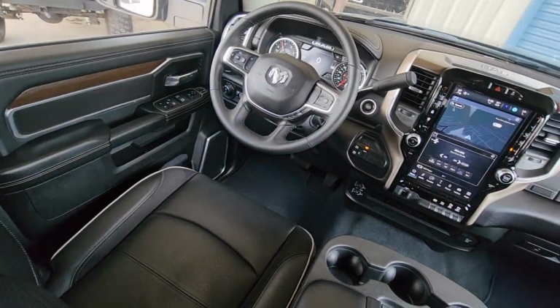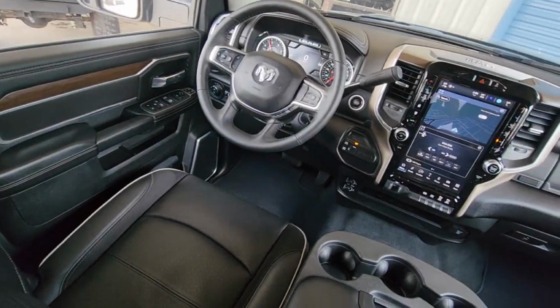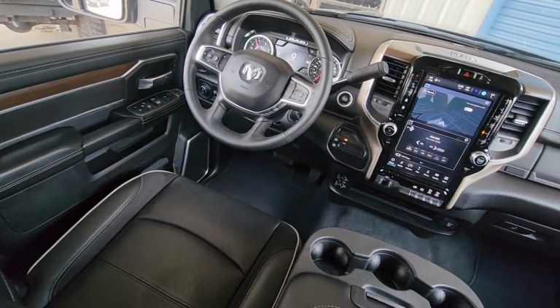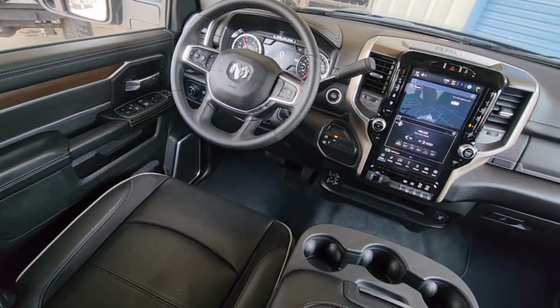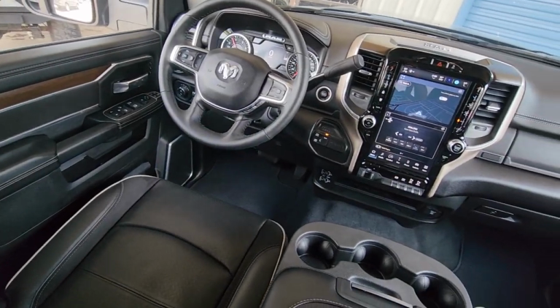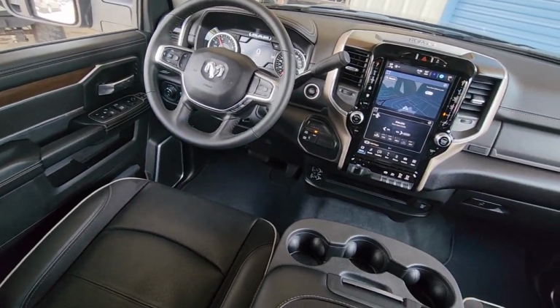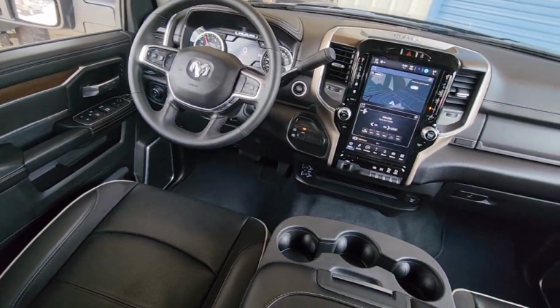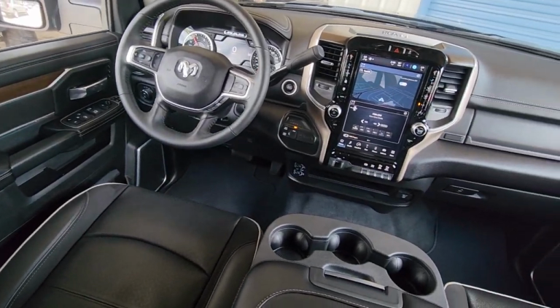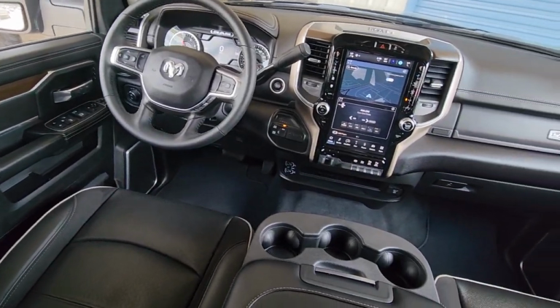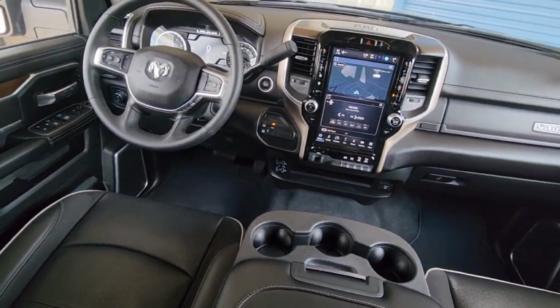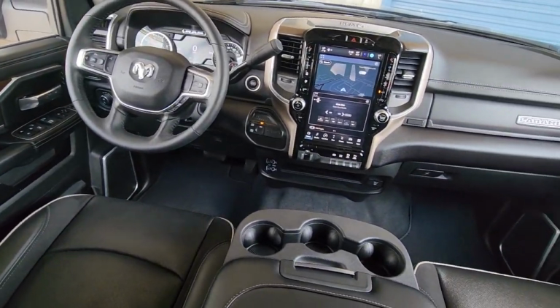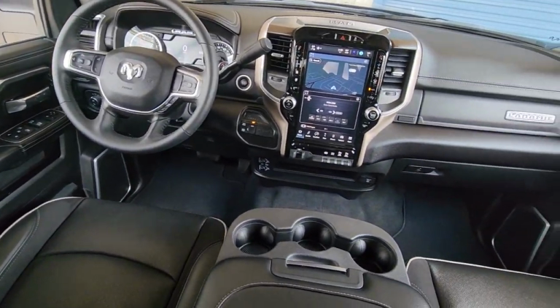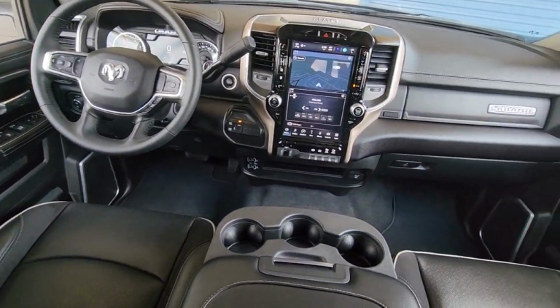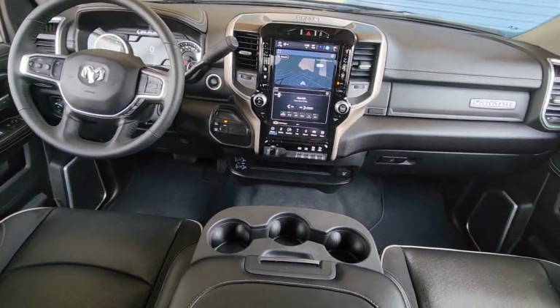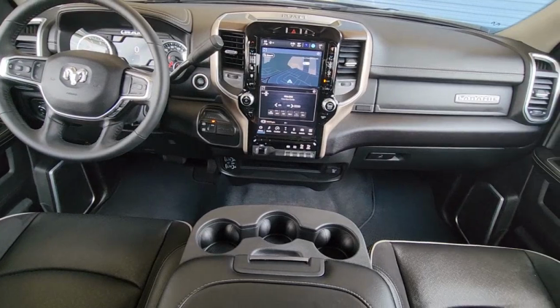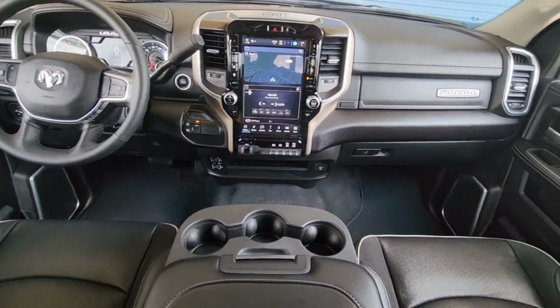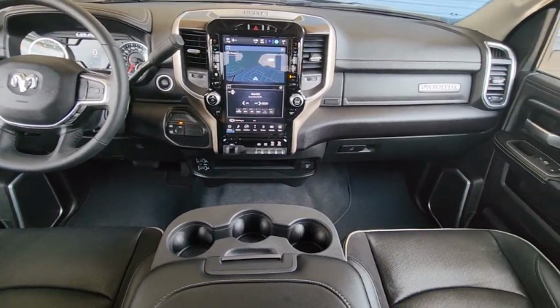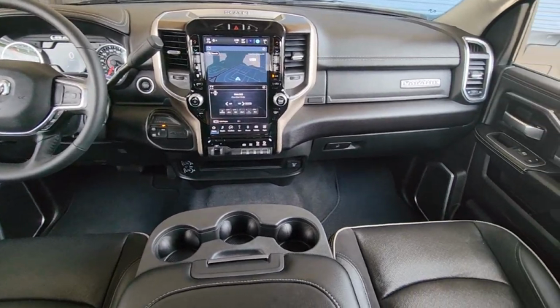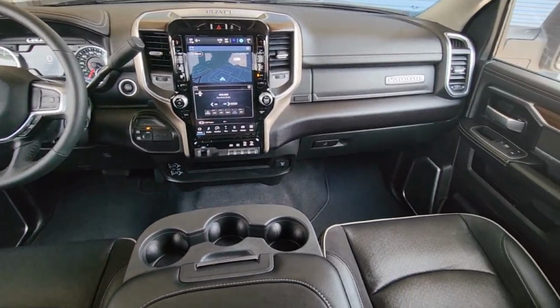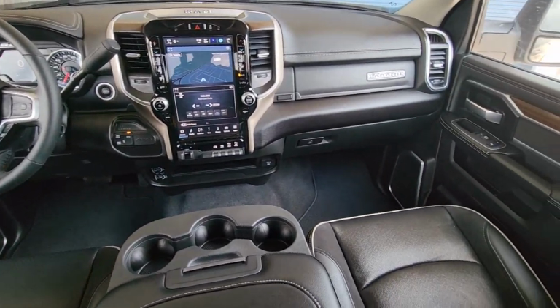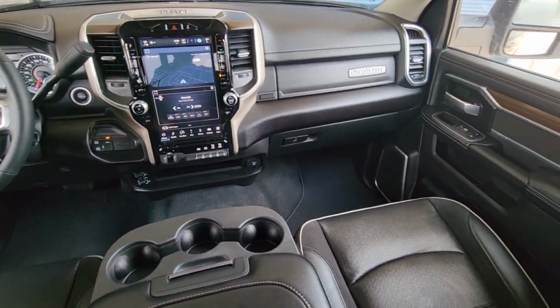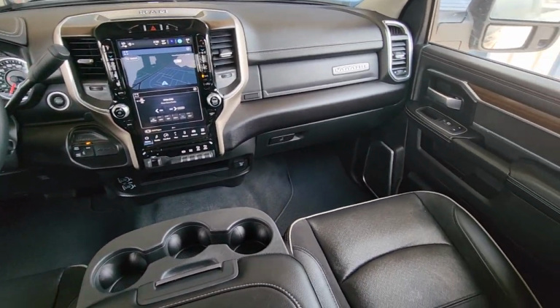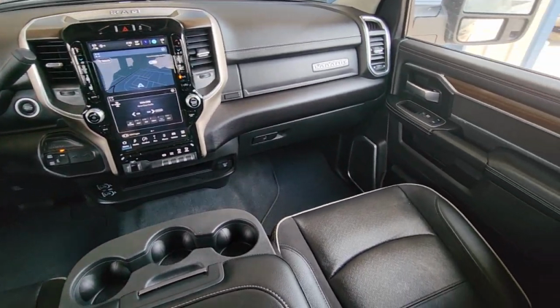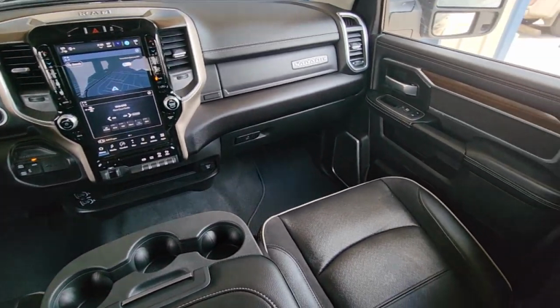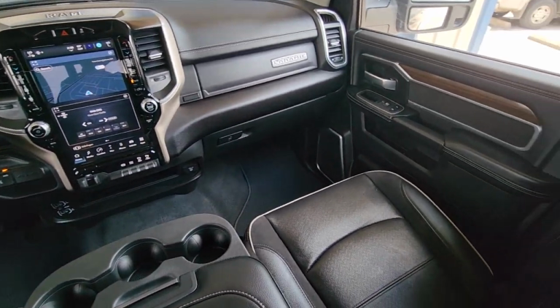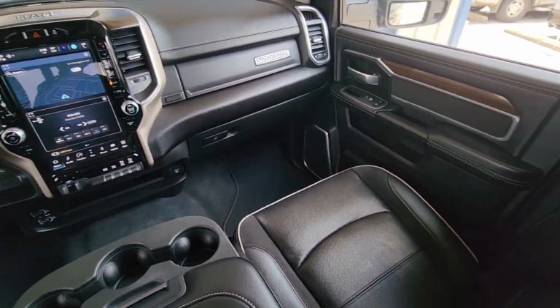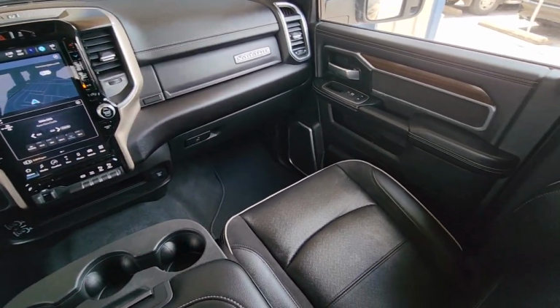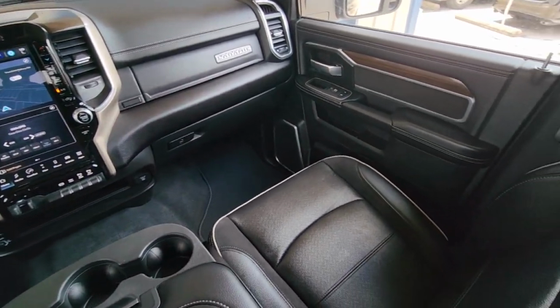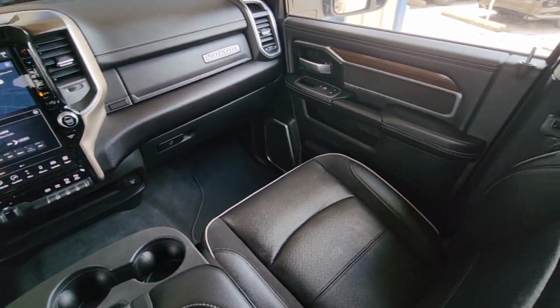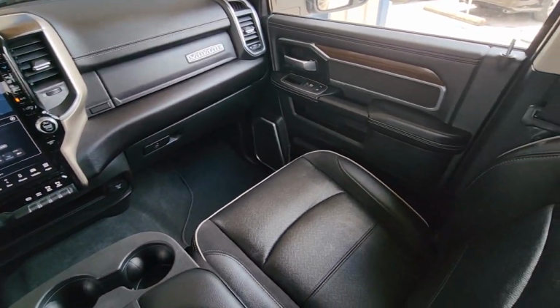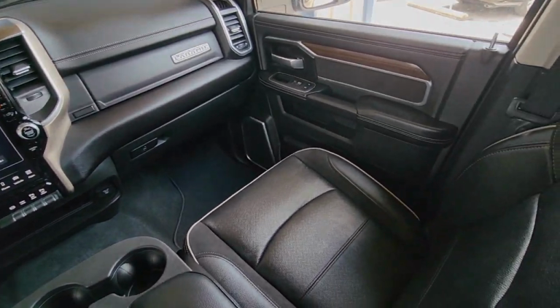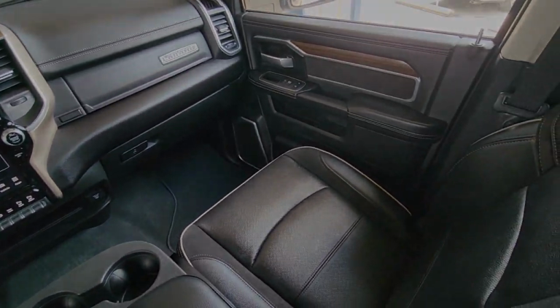Sun/moonroof, heated driver's seat, keyless entry, backup camera, power passenger seat.